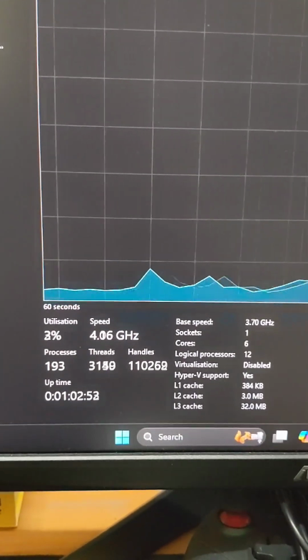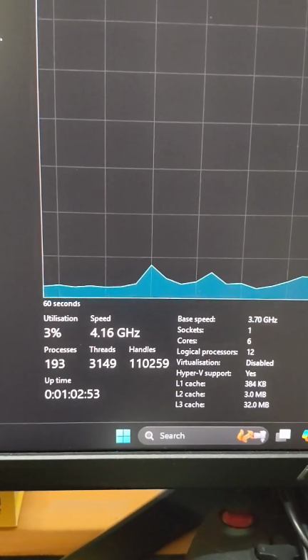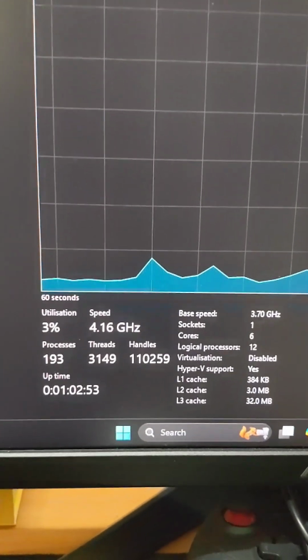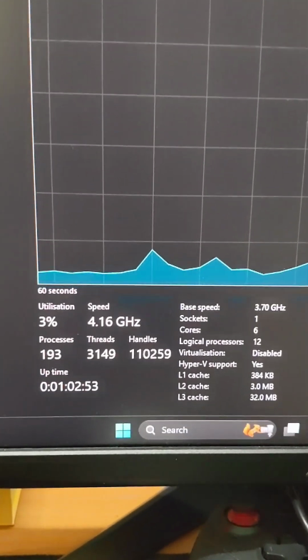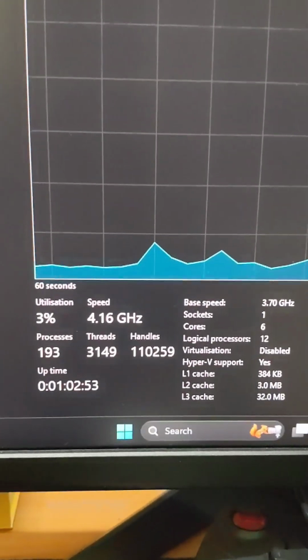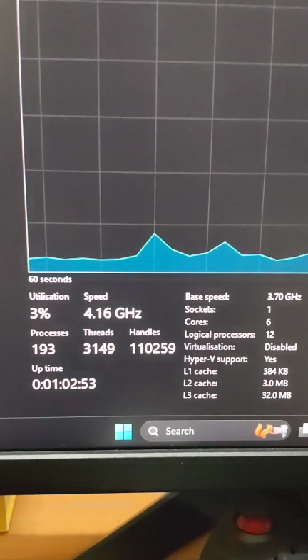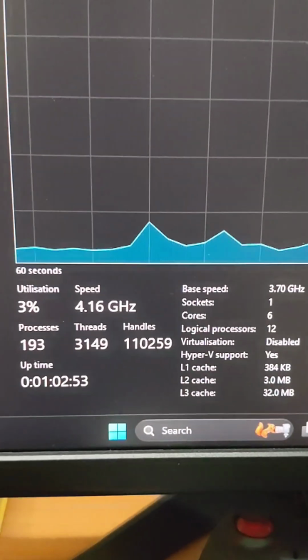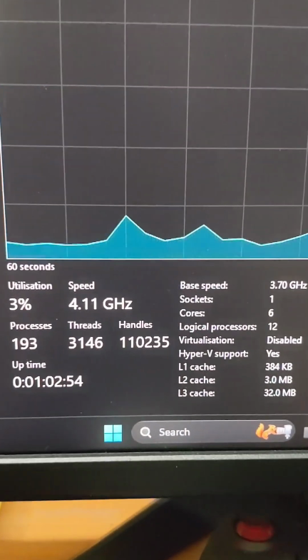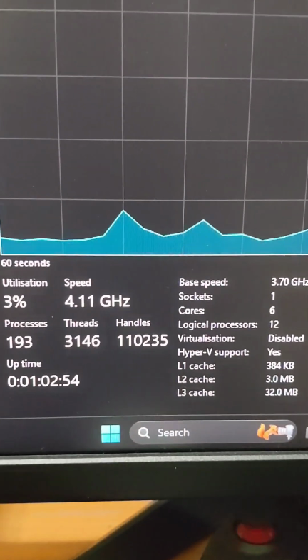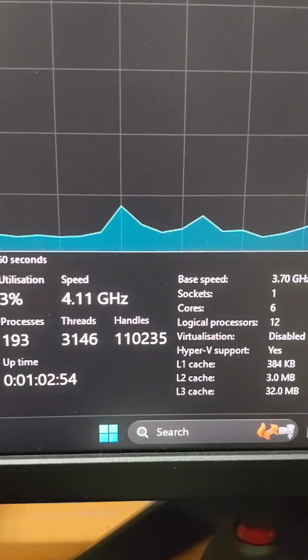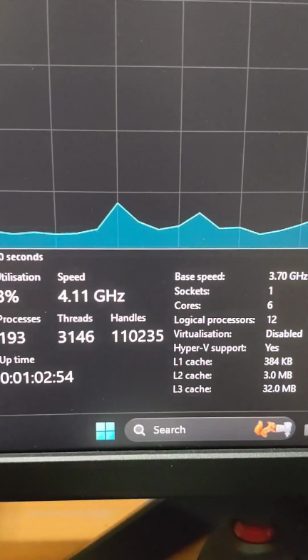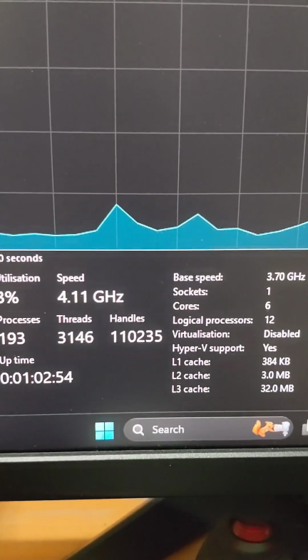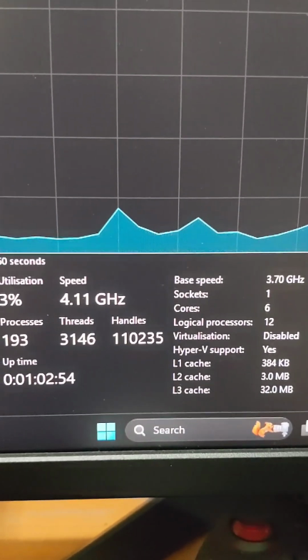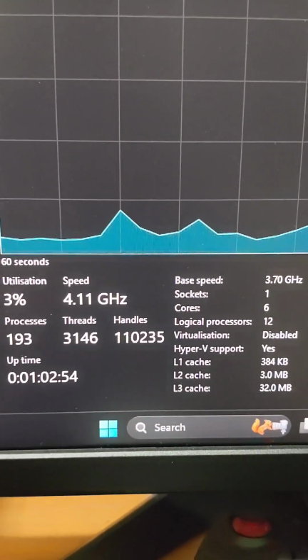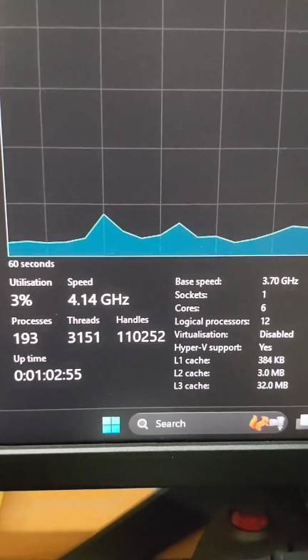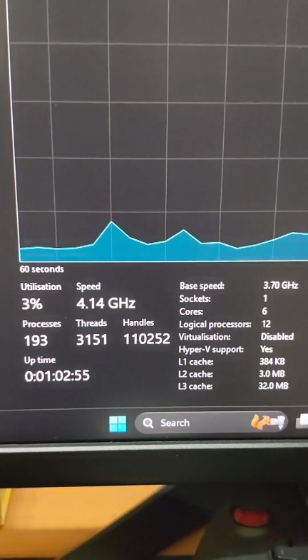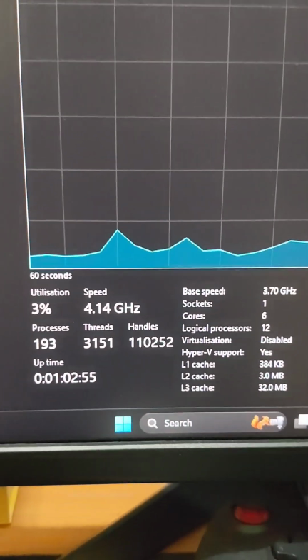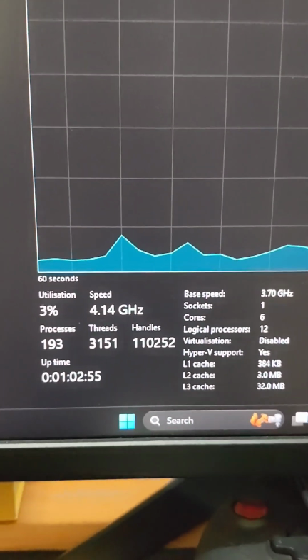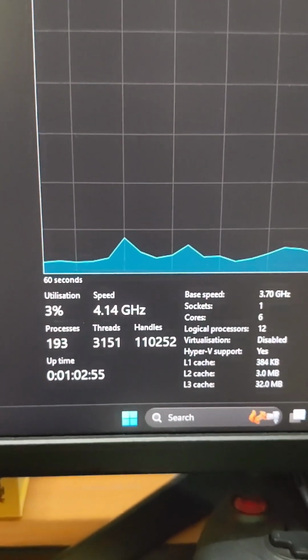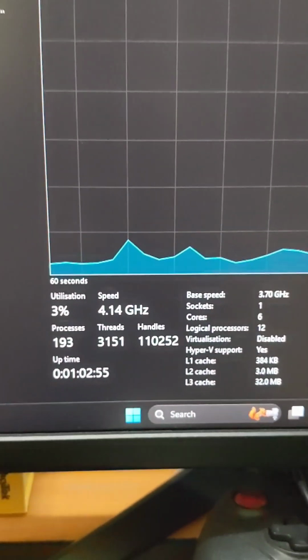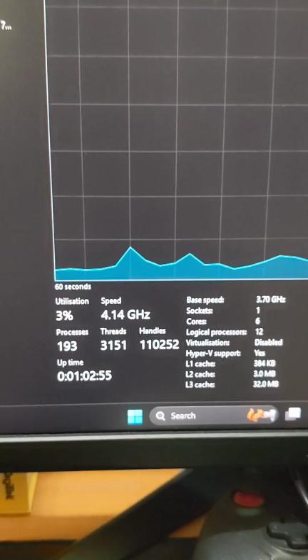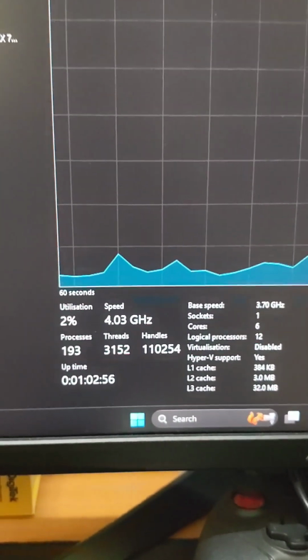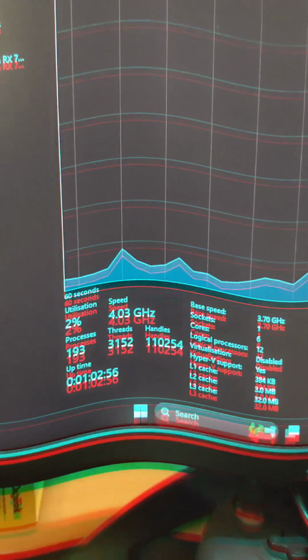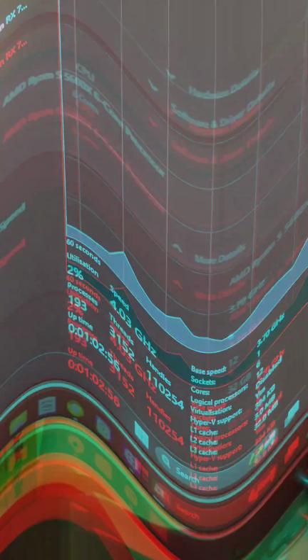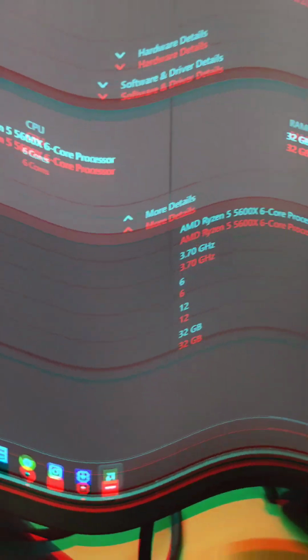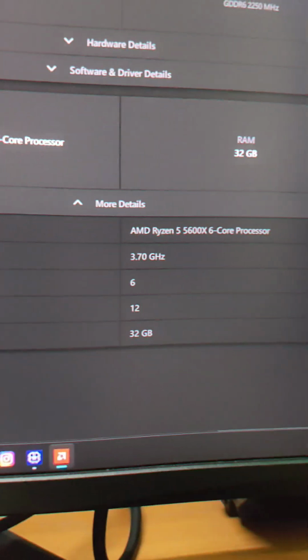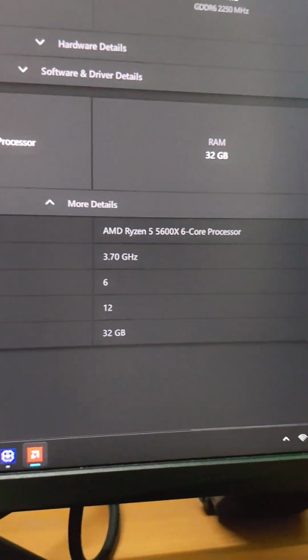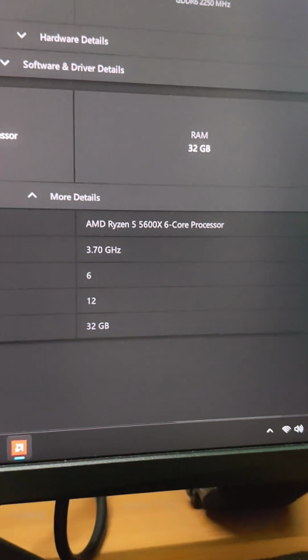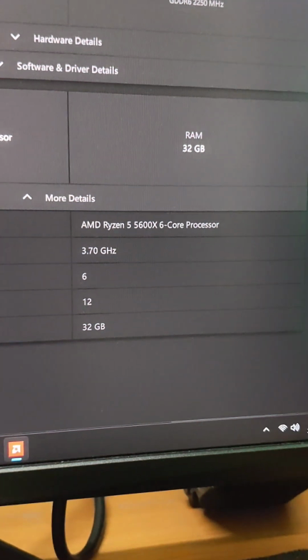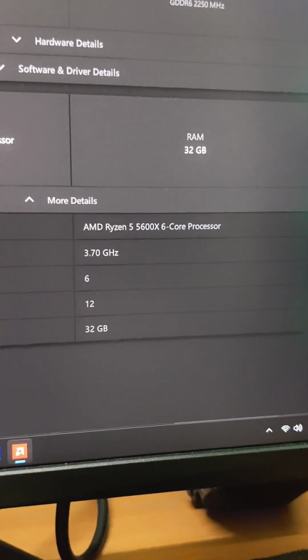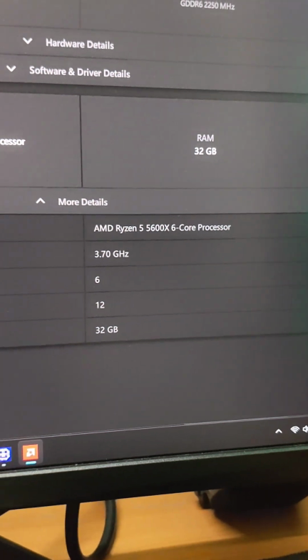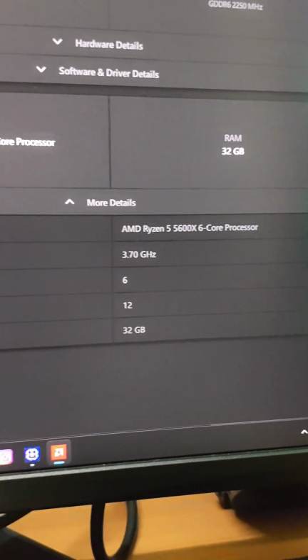It's a 7nm processor with 4150 mAh transistors. The TDP is 65W.